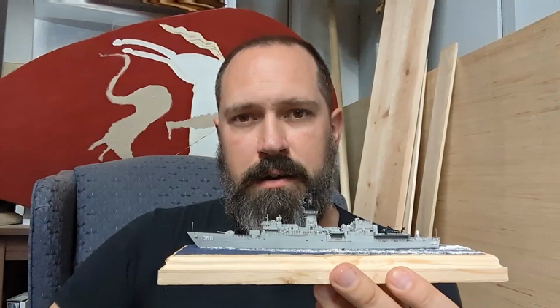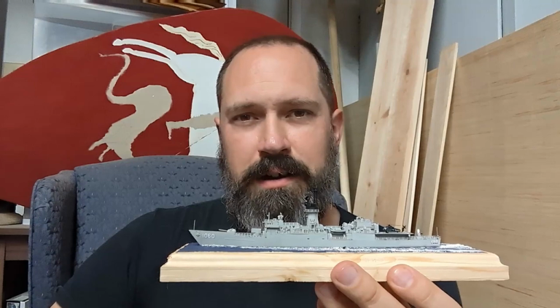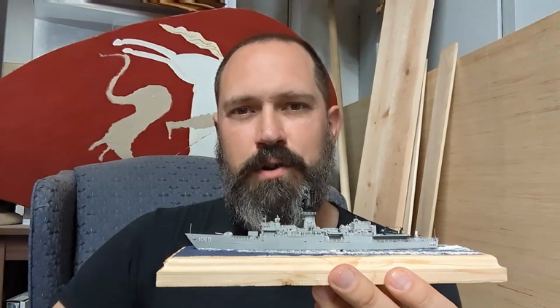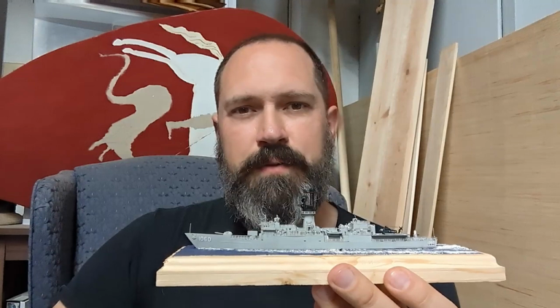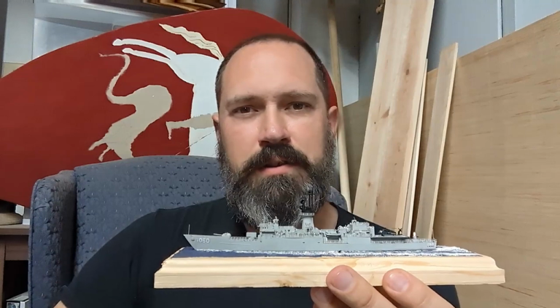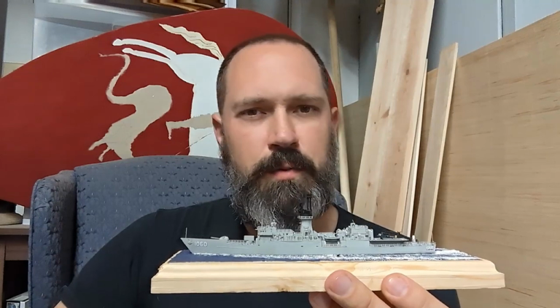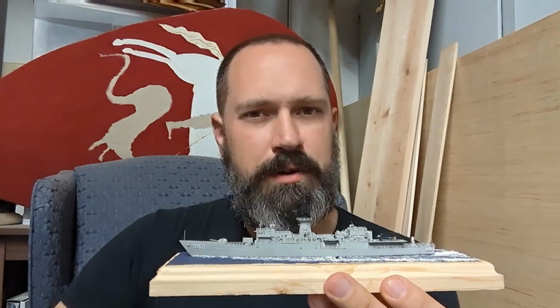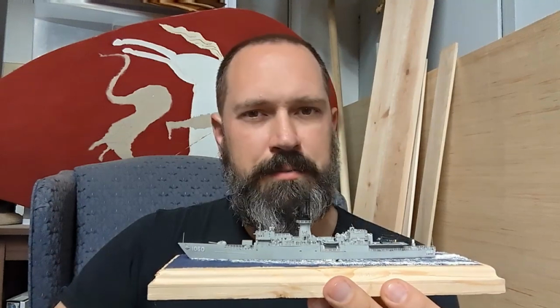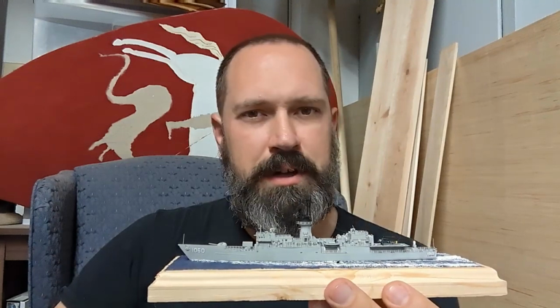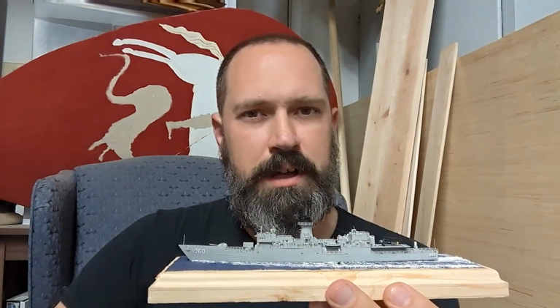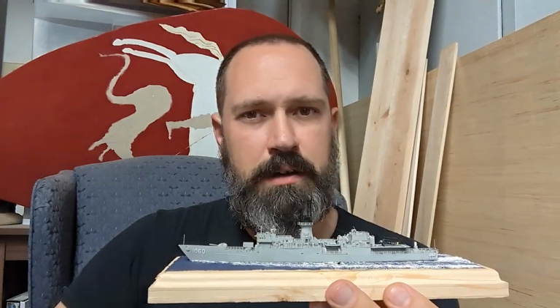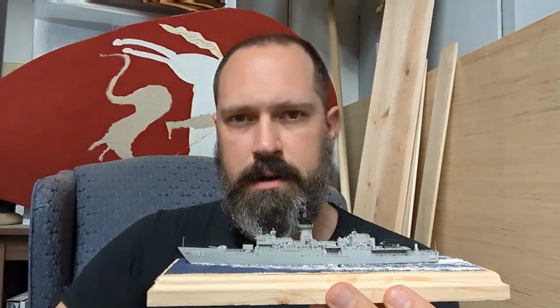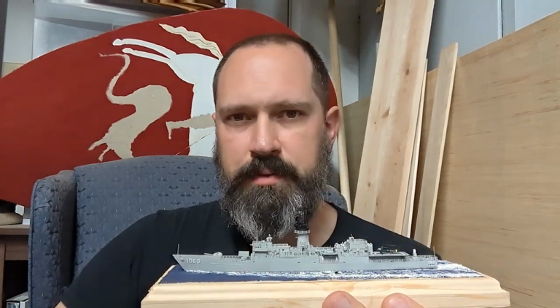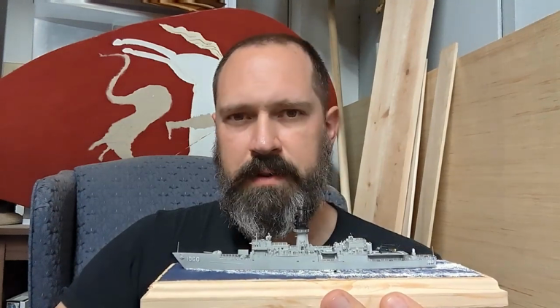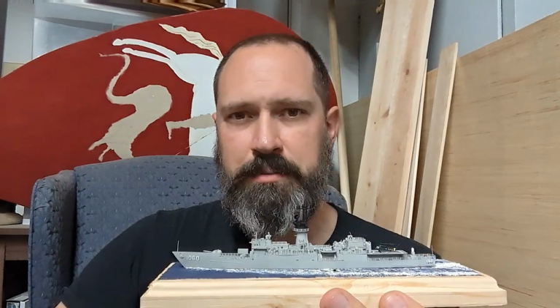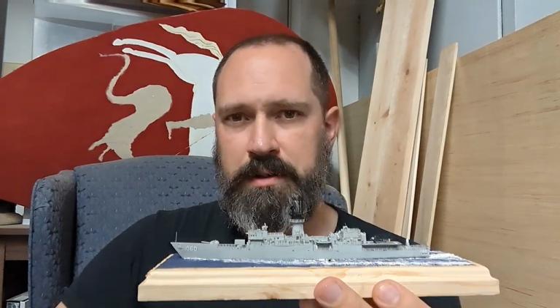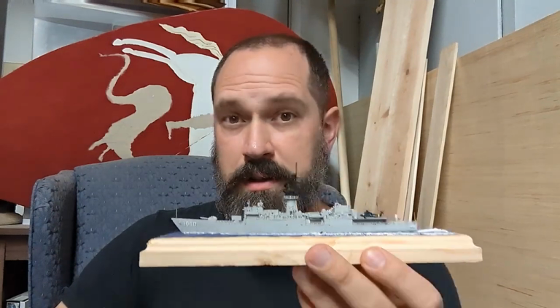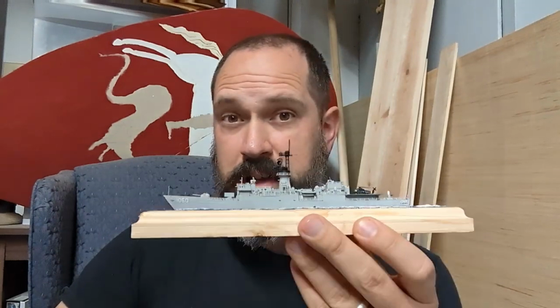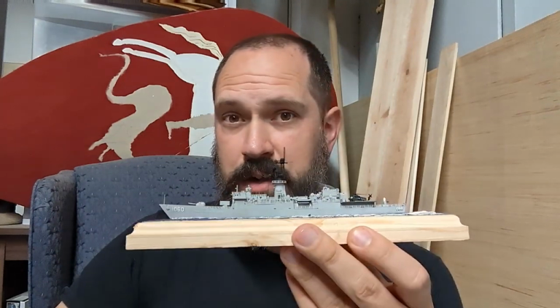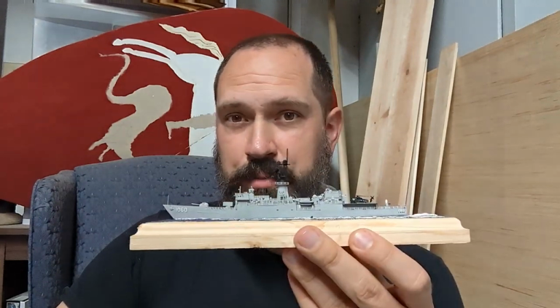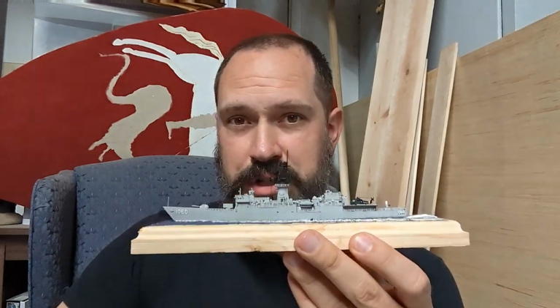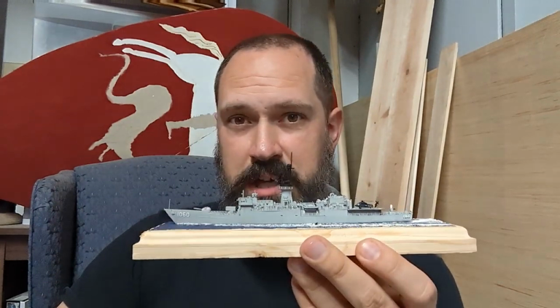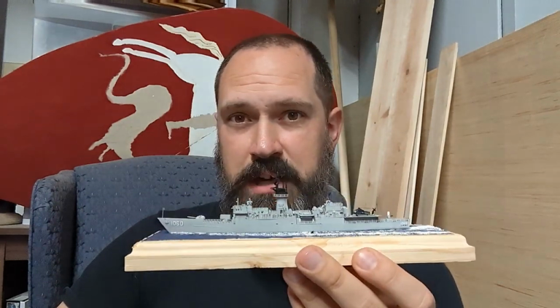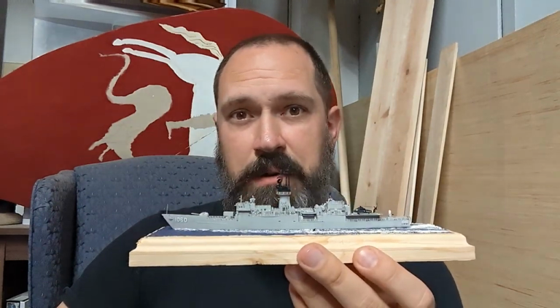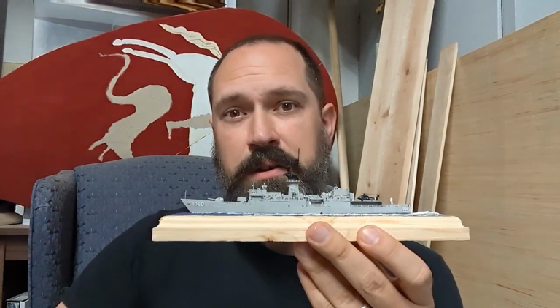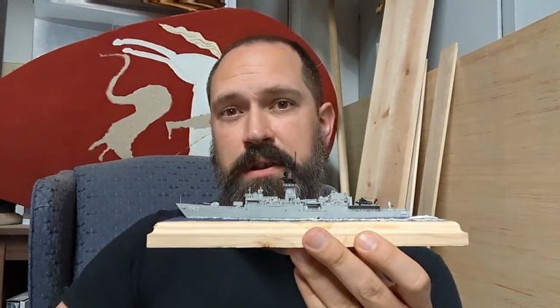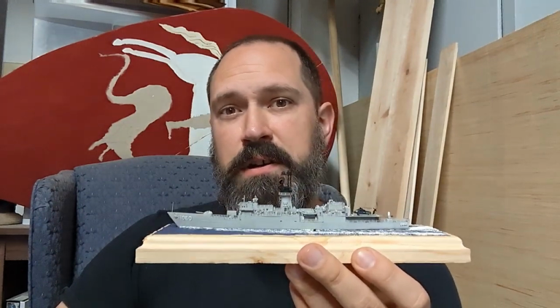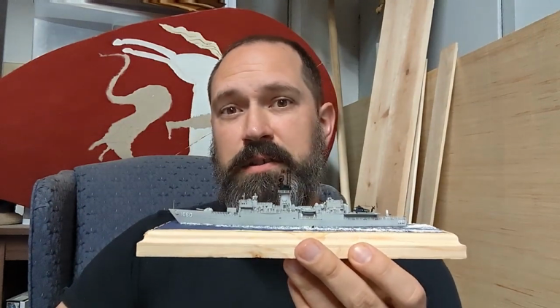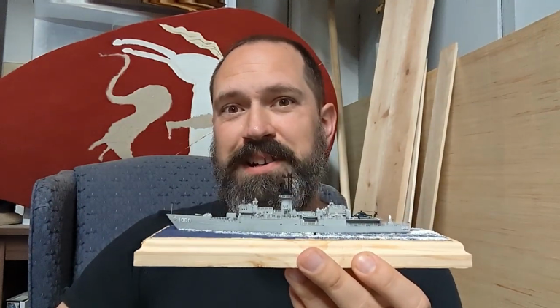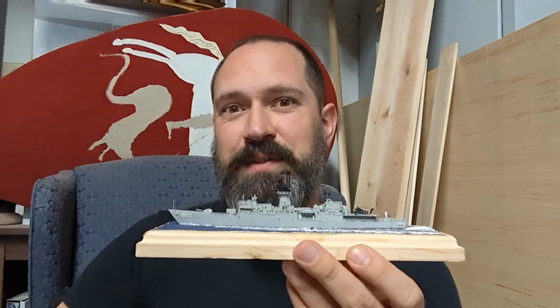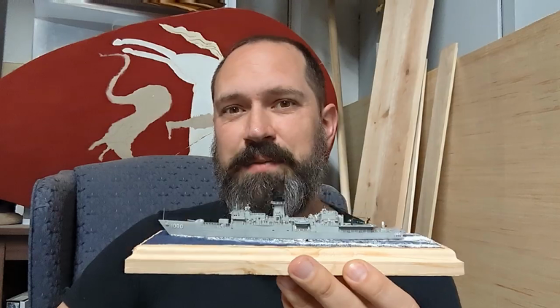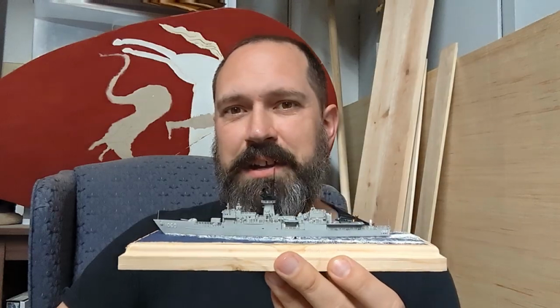Hello friends, and welcome to my lair. I'm Professor Bell, and today we'll be checking out the Knox Class Frigate.